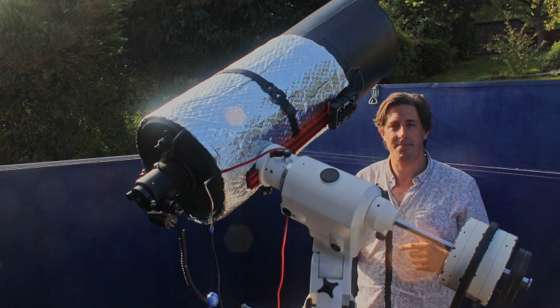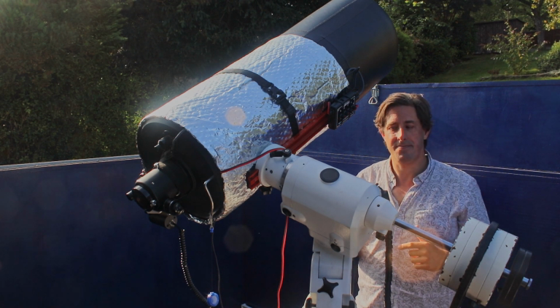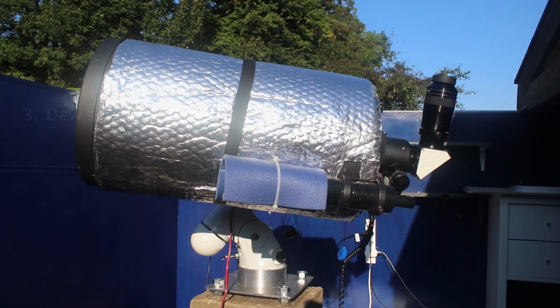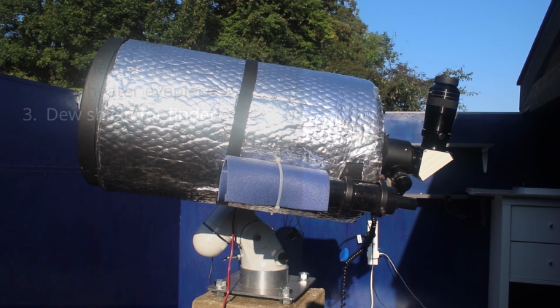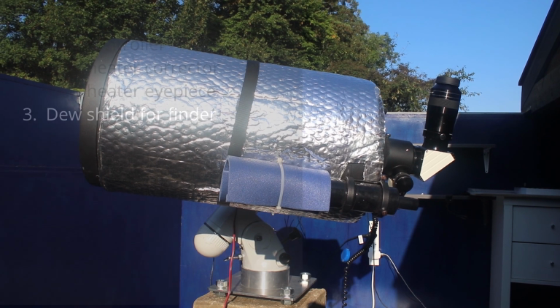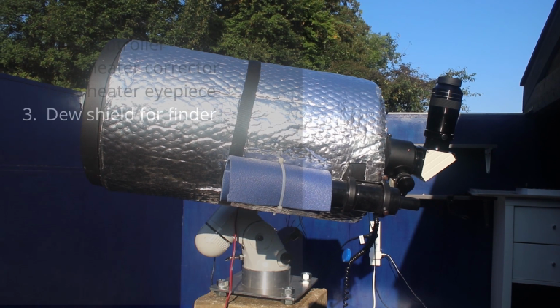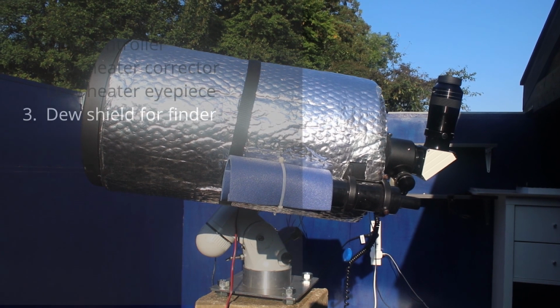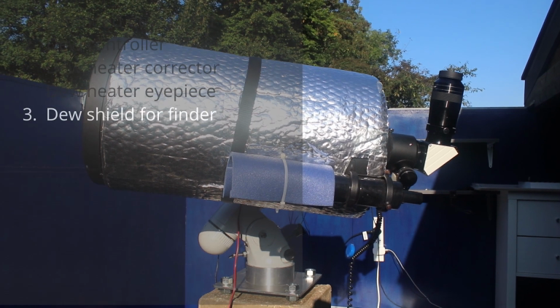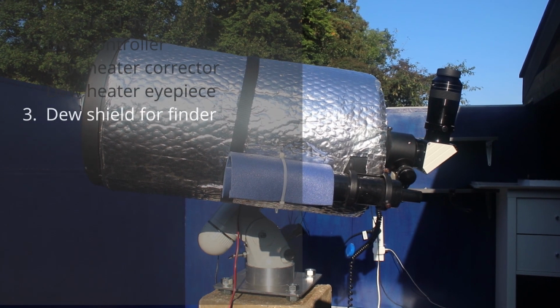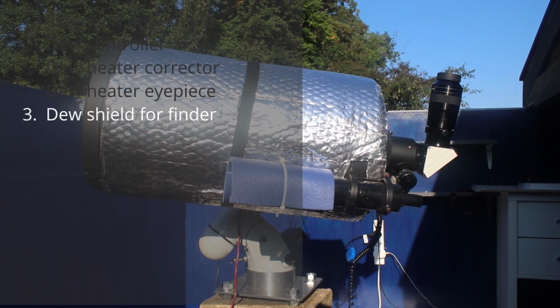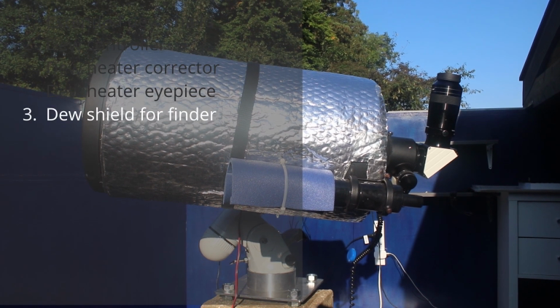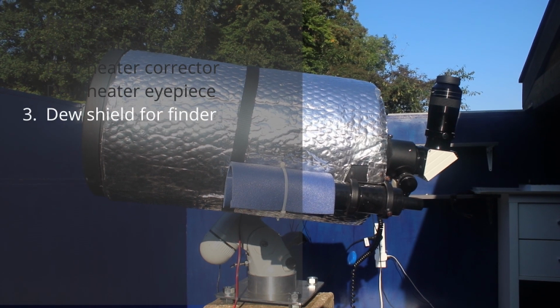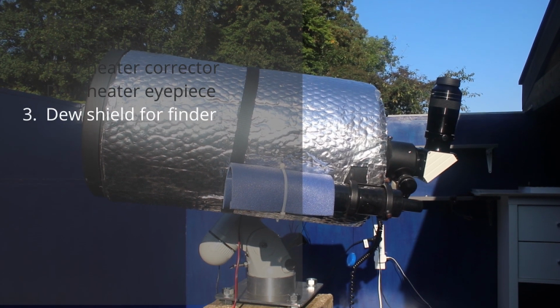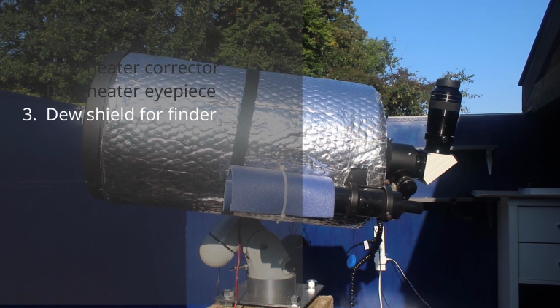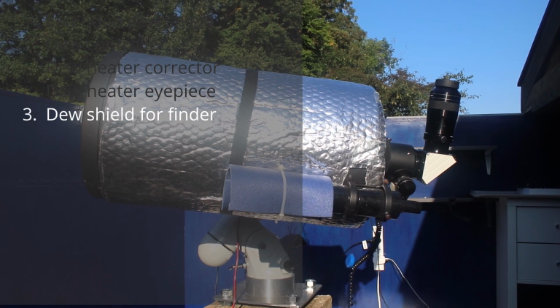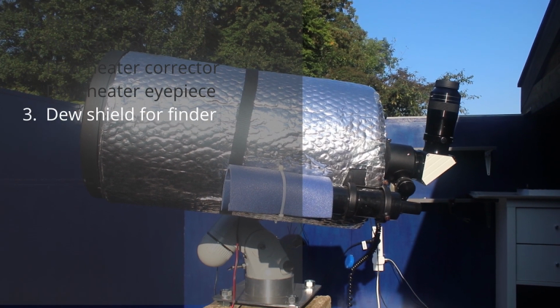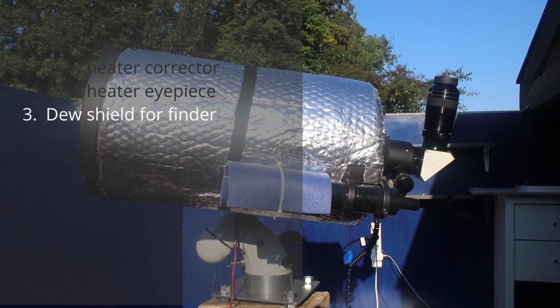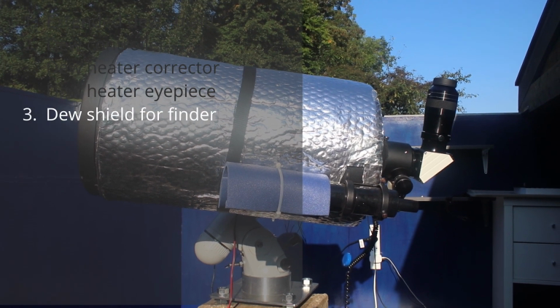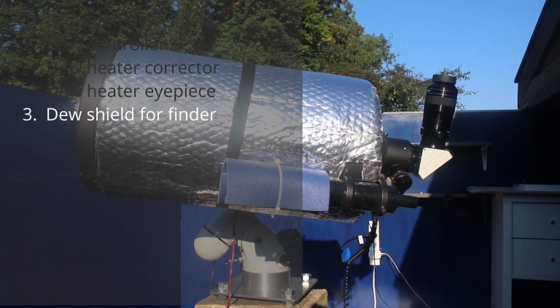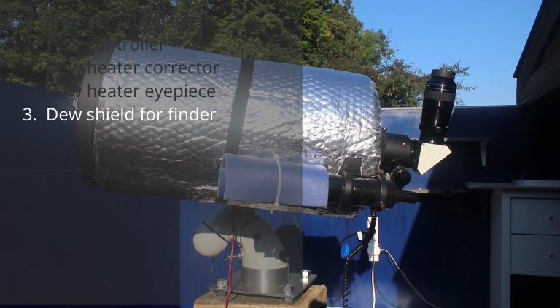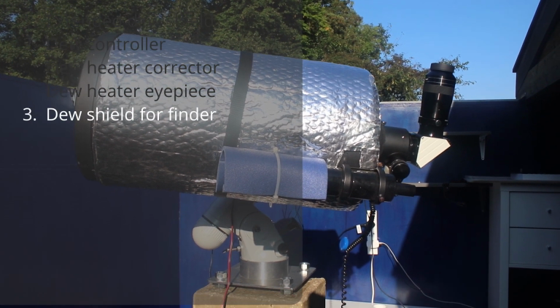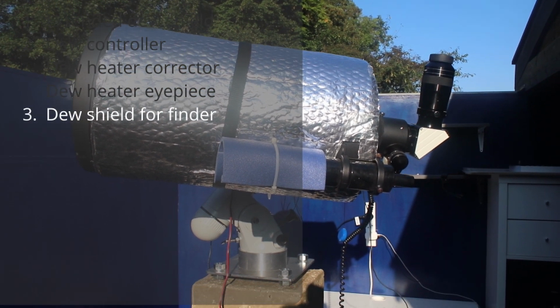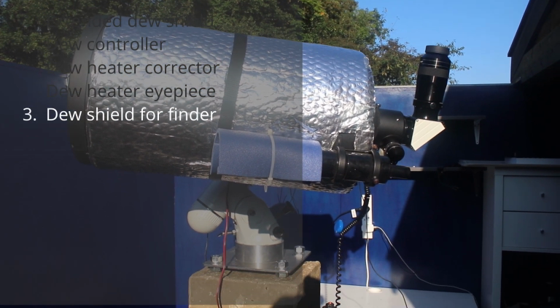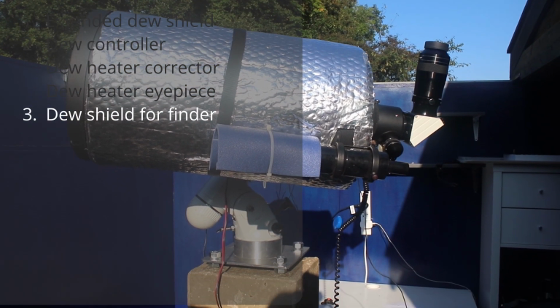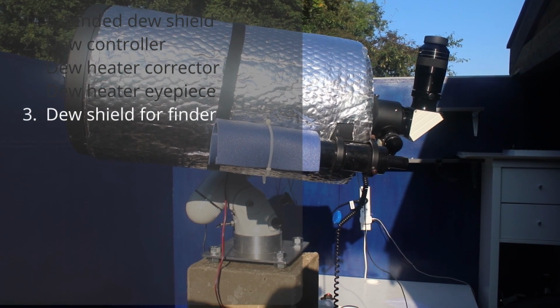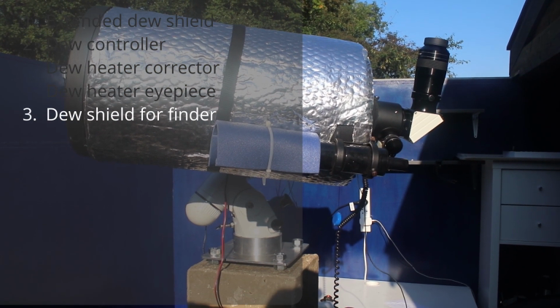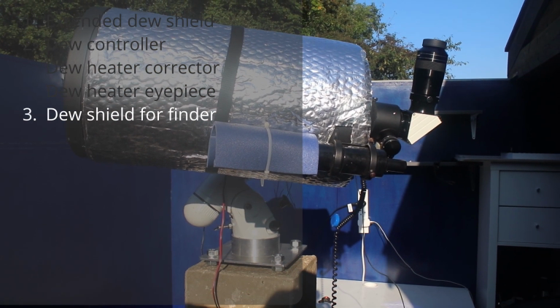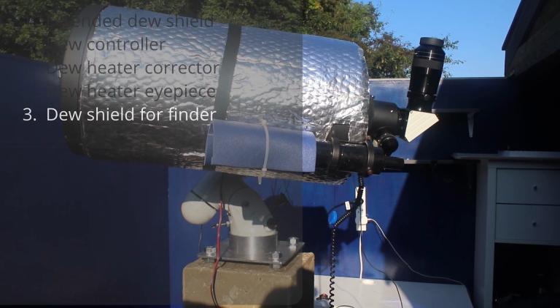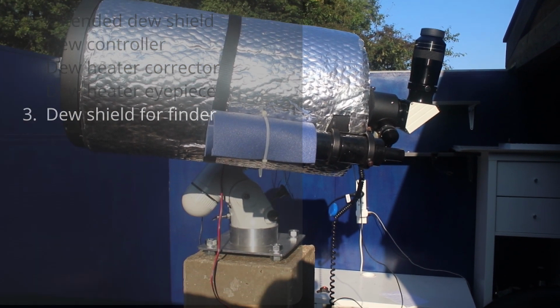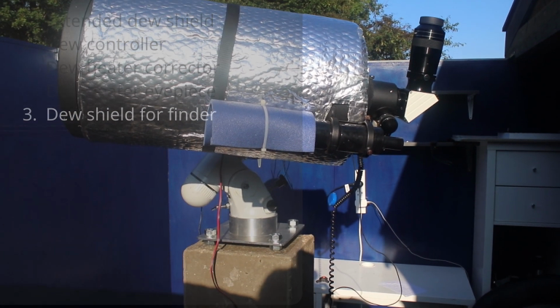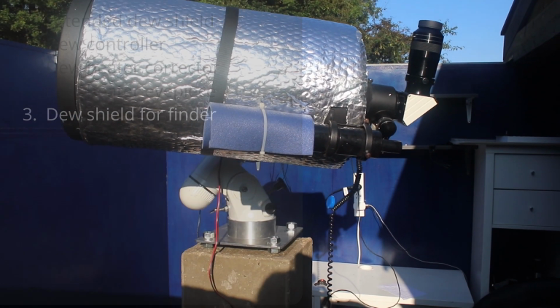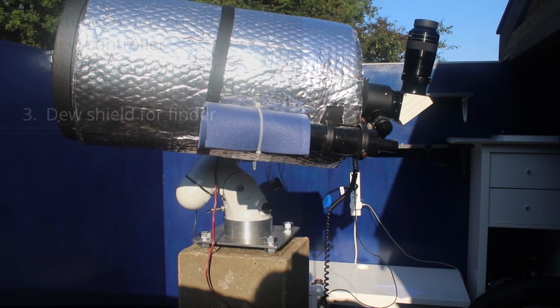You can buy a dew shield or make one out of thin plastic, as I've done on the finder scope.